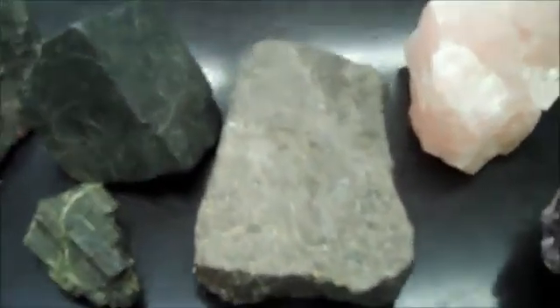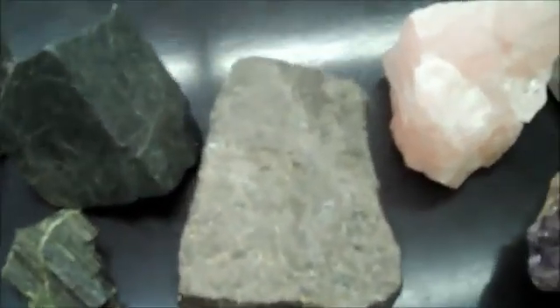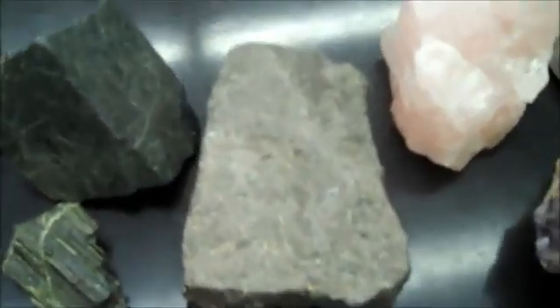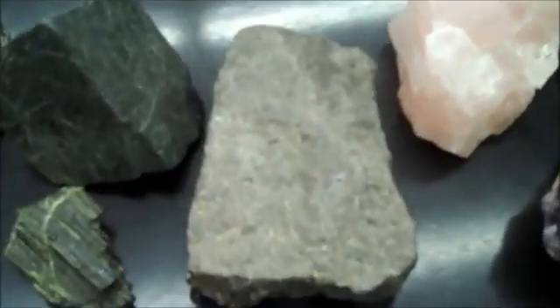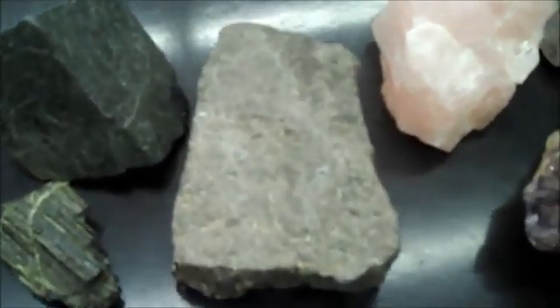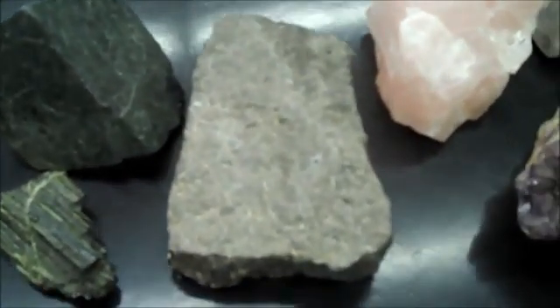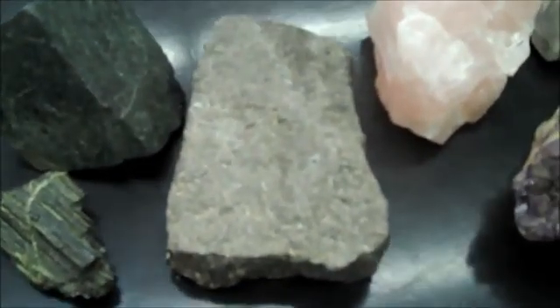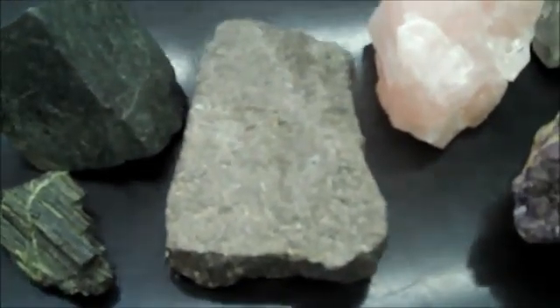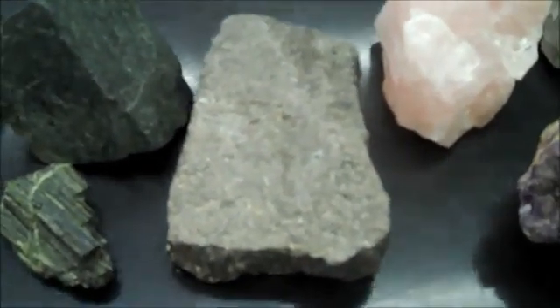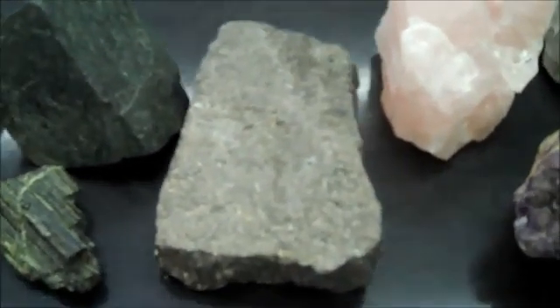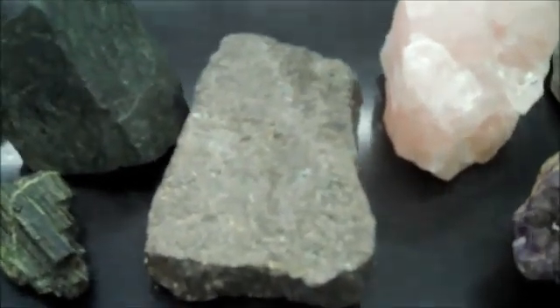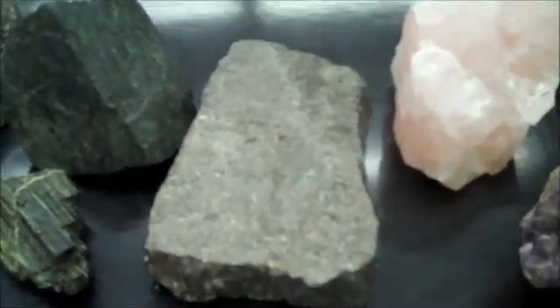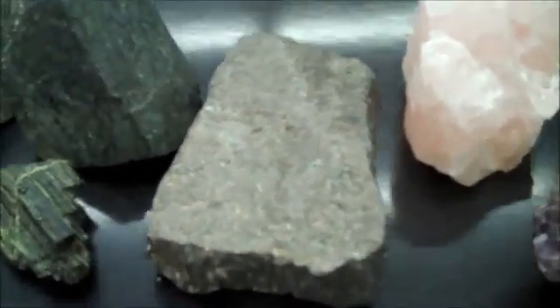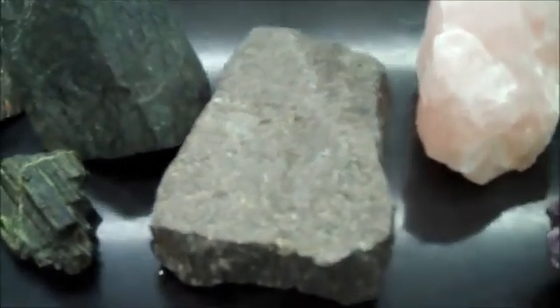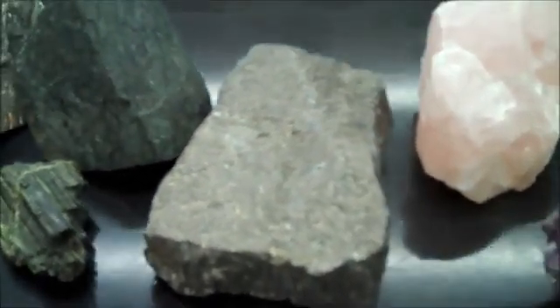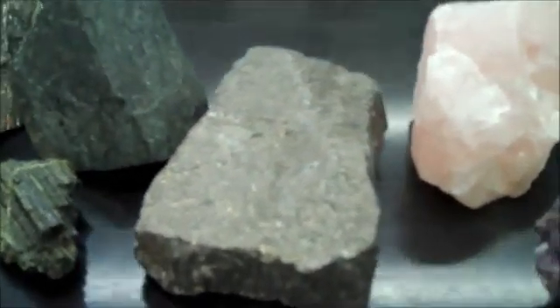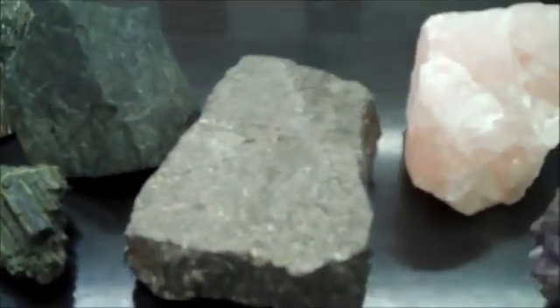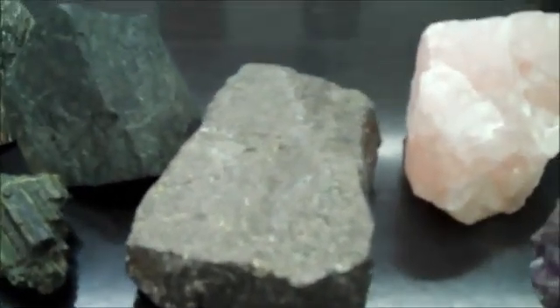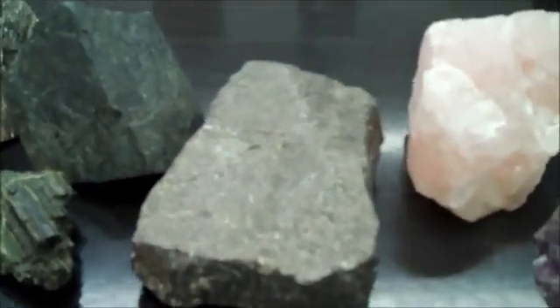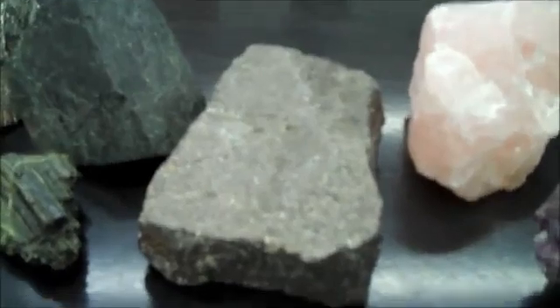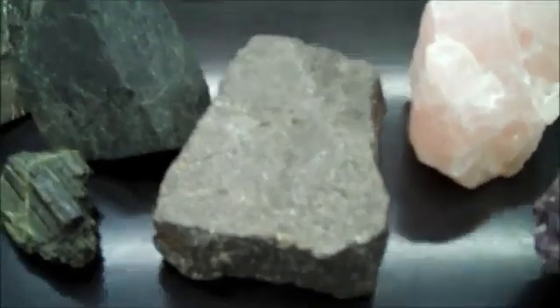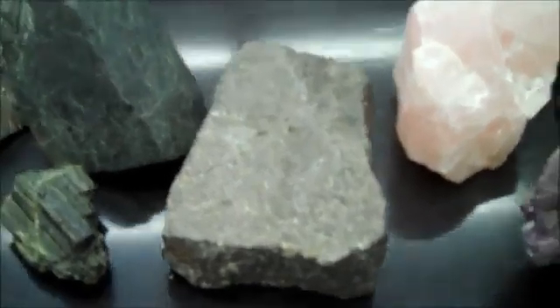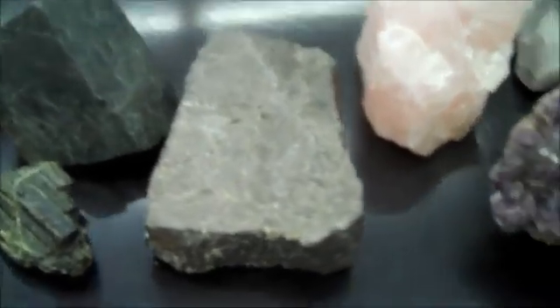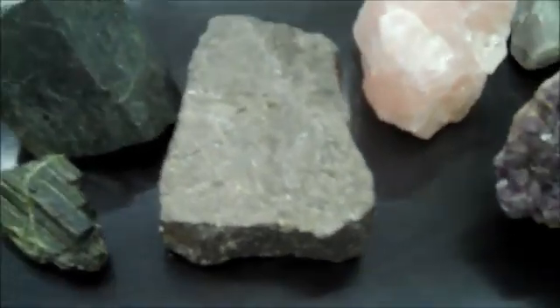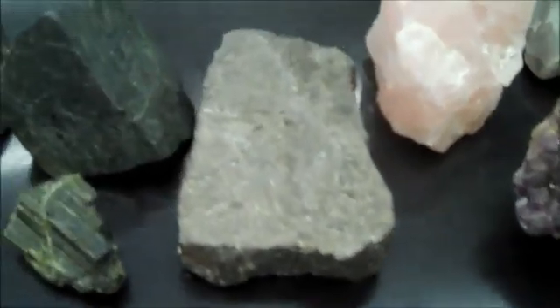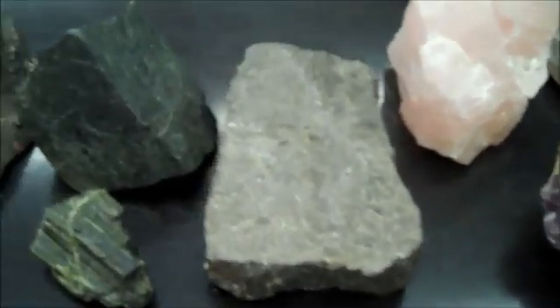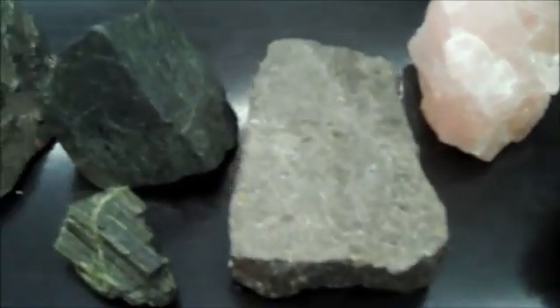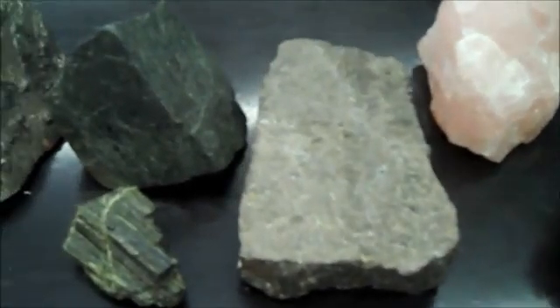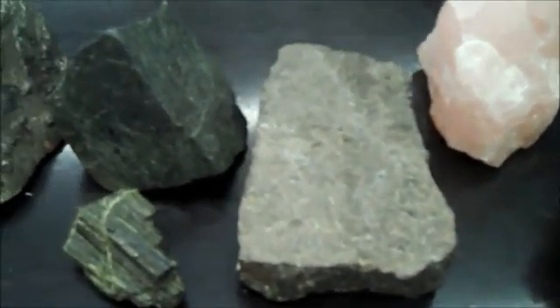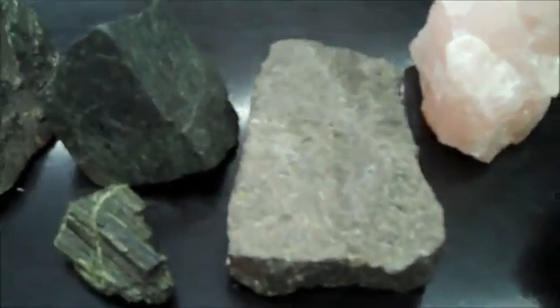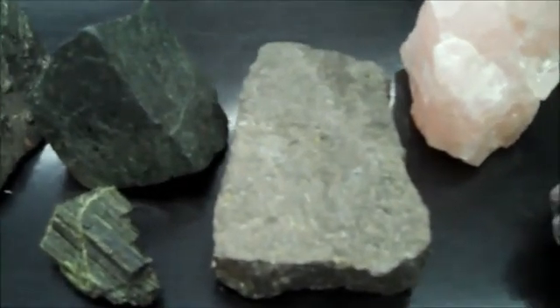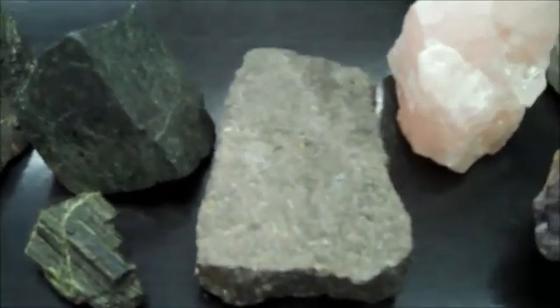Pyrrhotite is brown brassy — another one of our brassies.